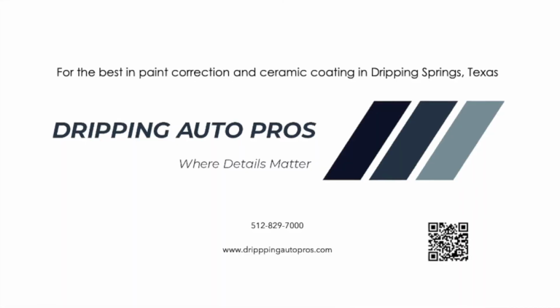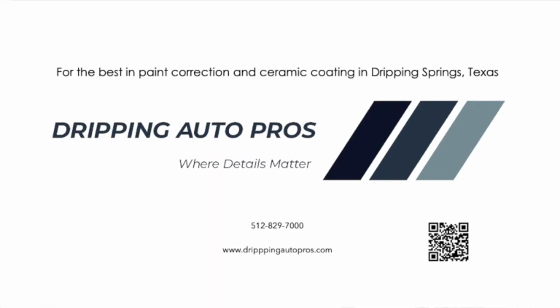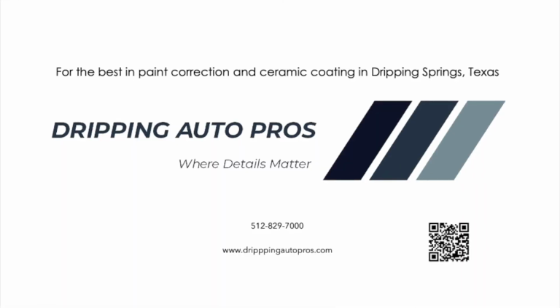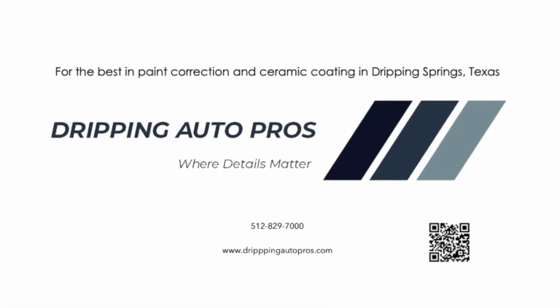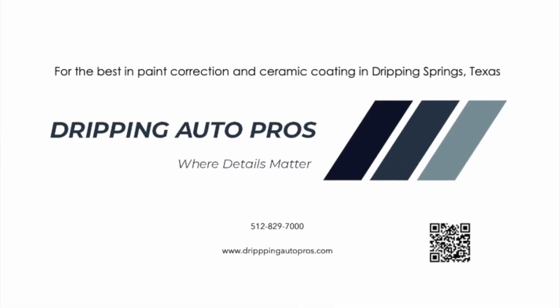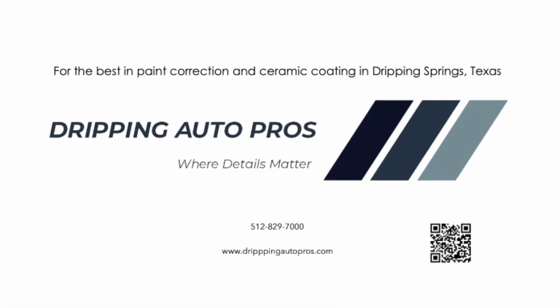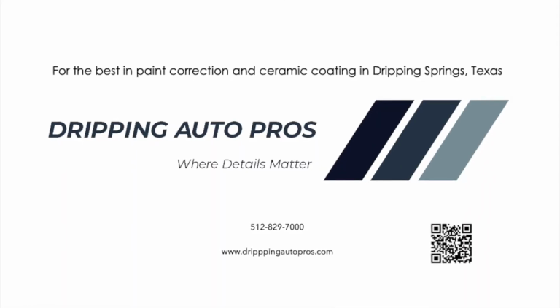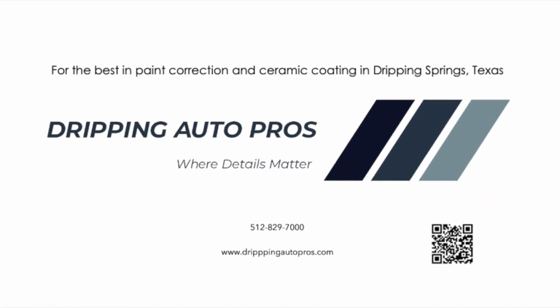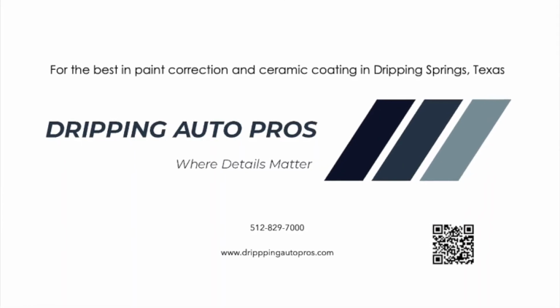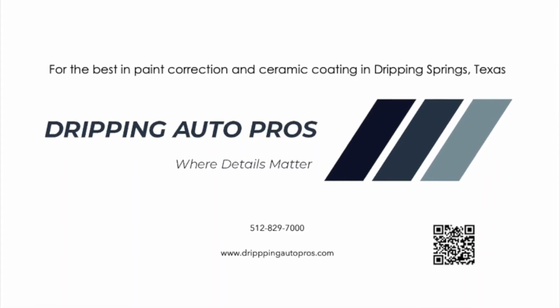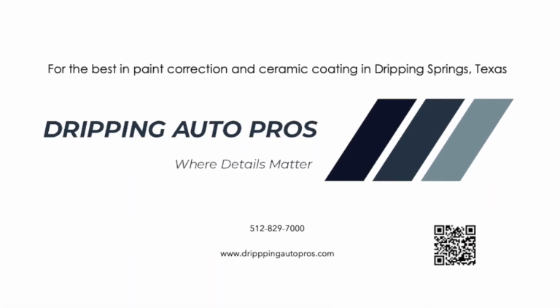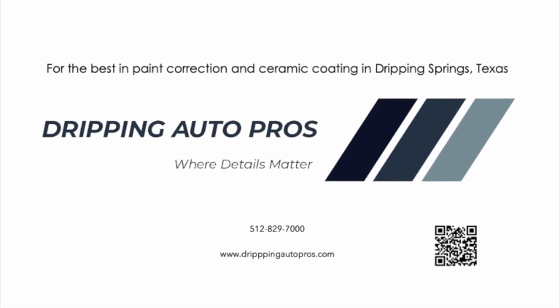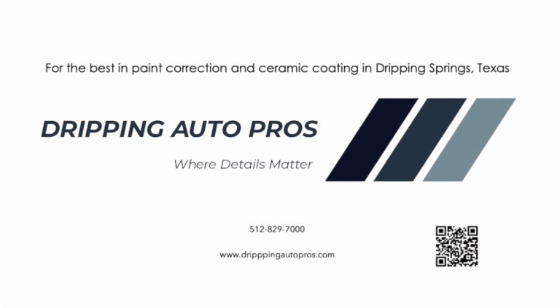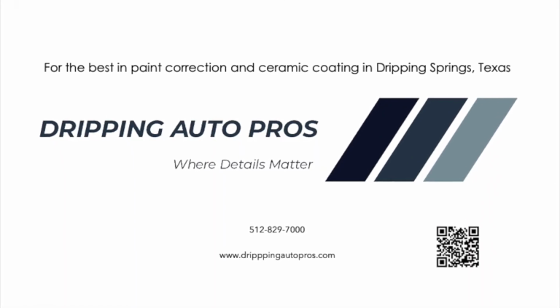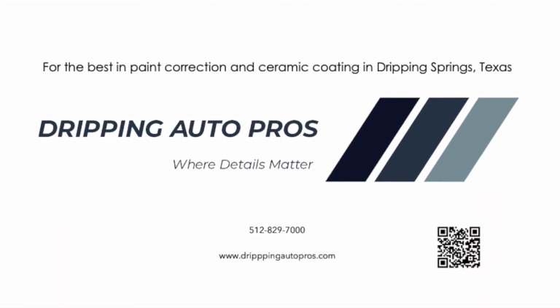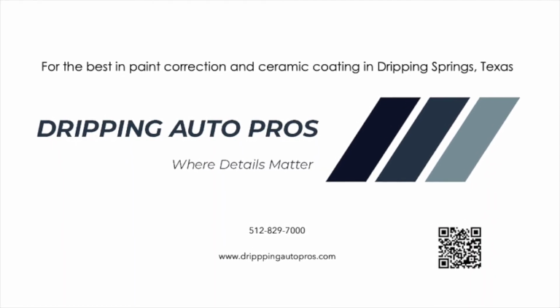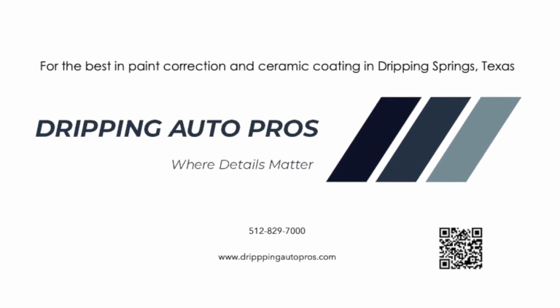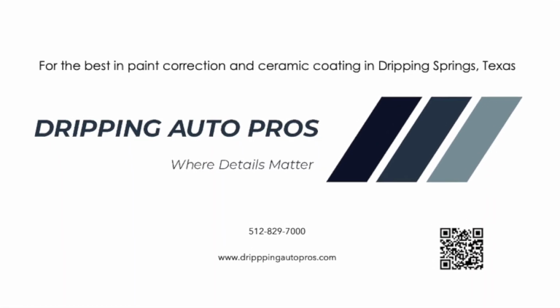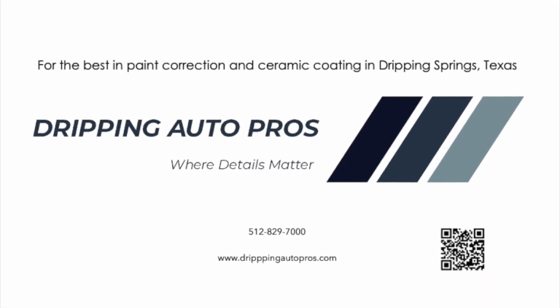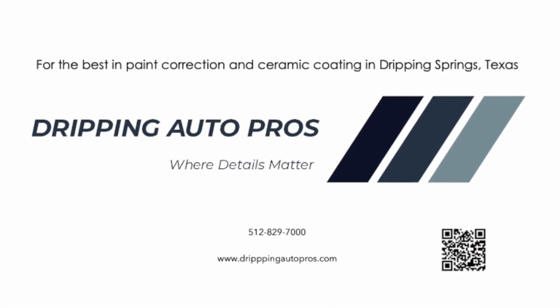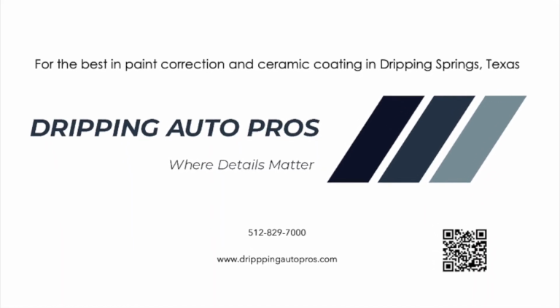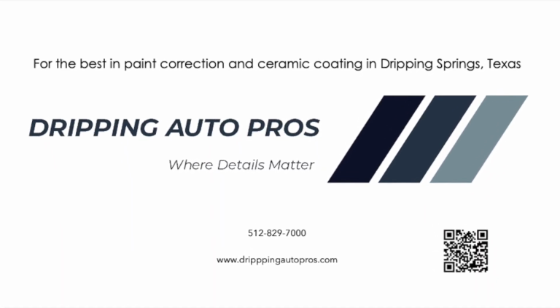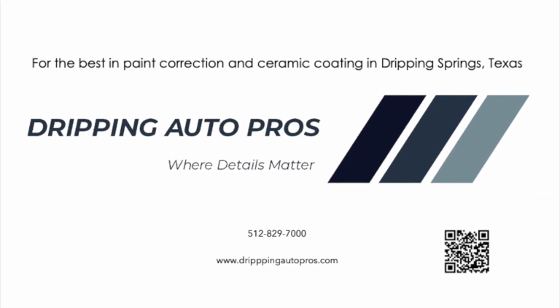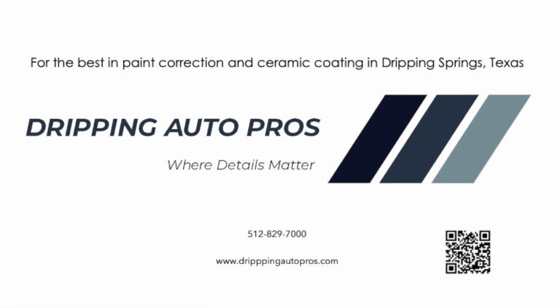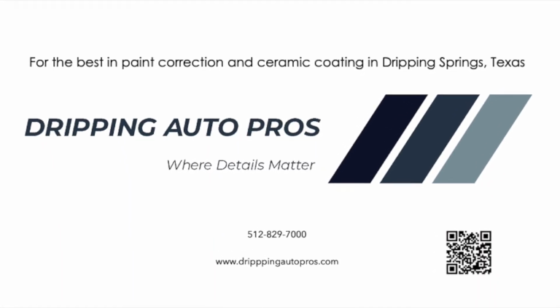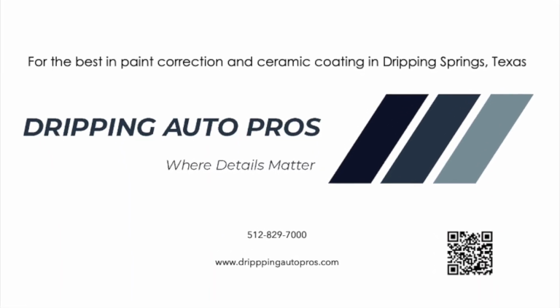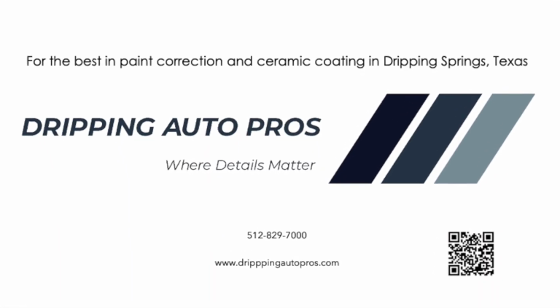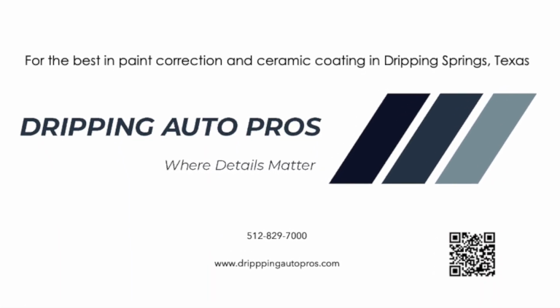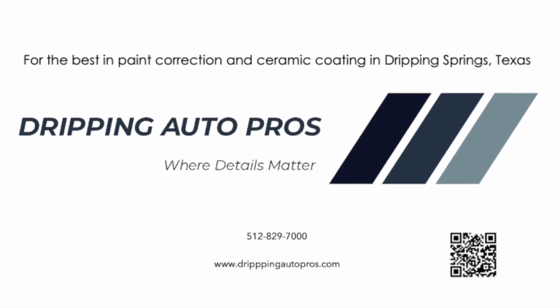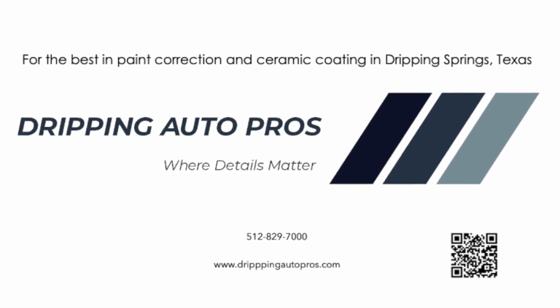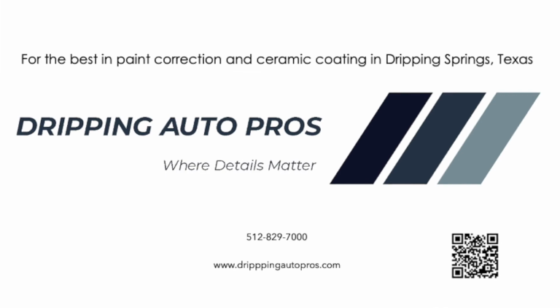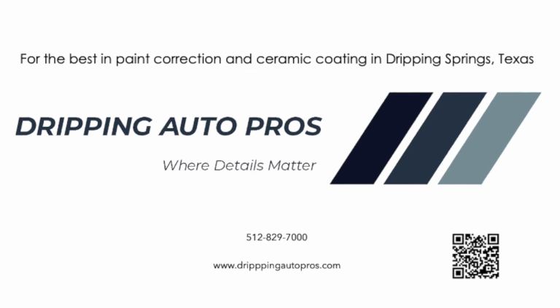To learn more about how our ceramic coating can benefit you, give us a call today at Dripping Auto Pros.